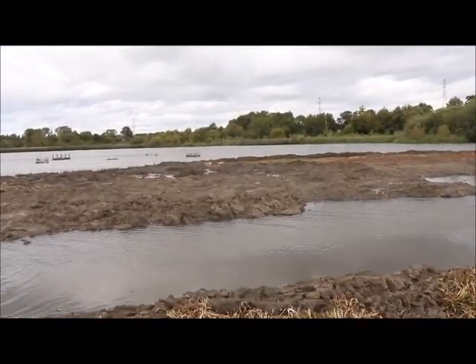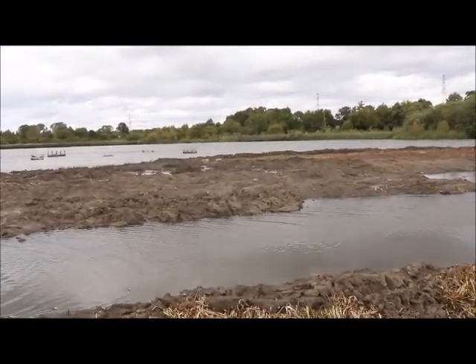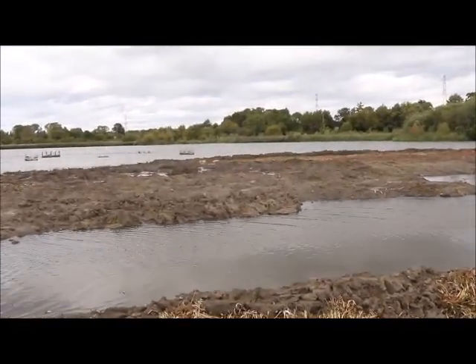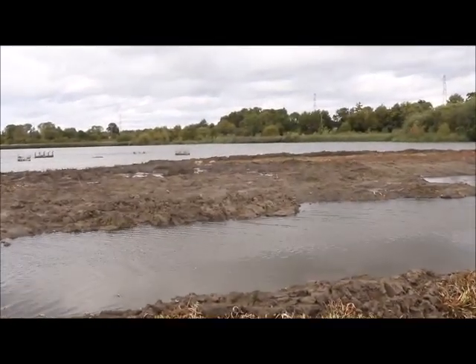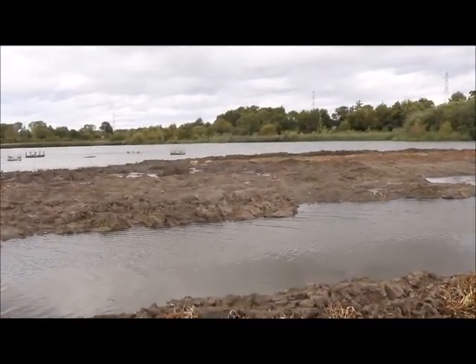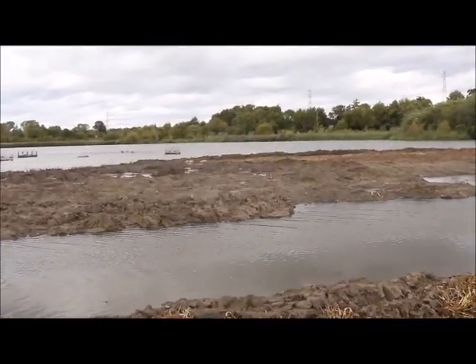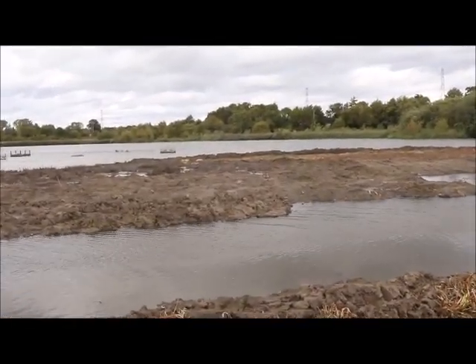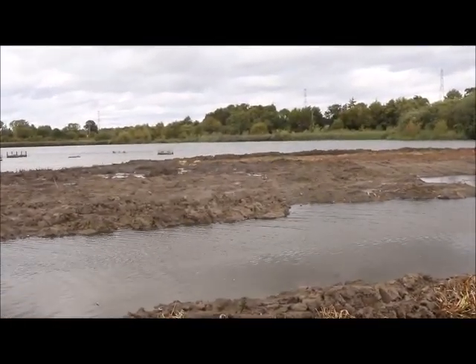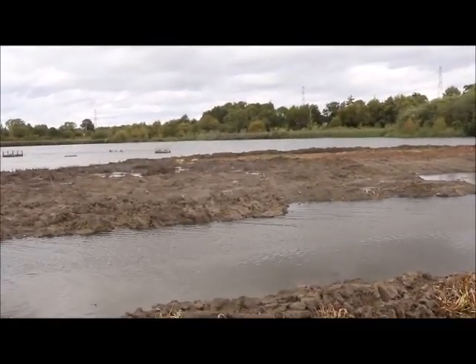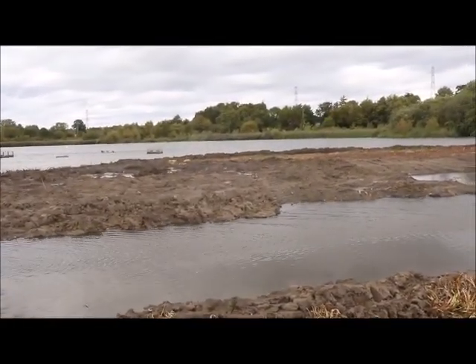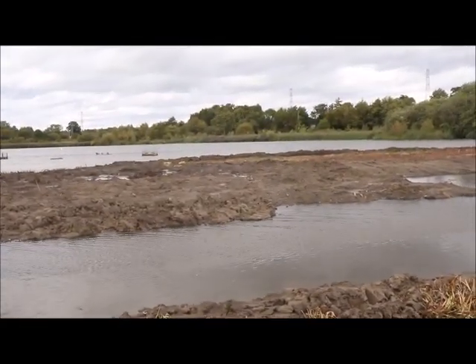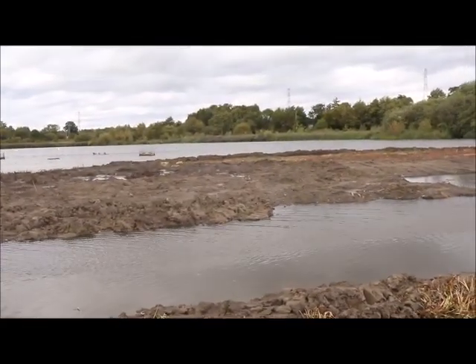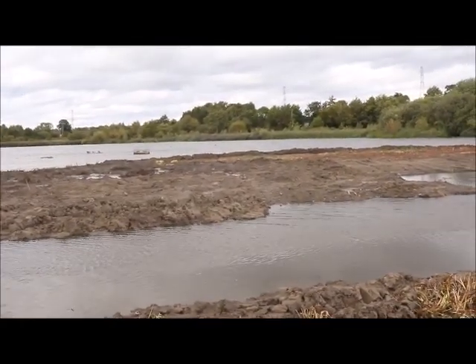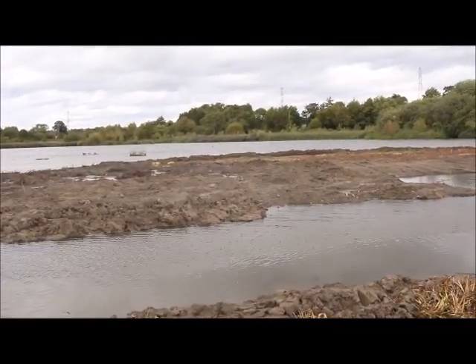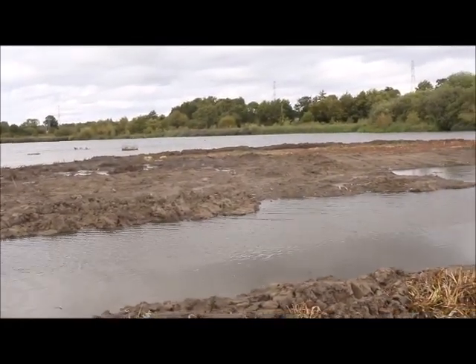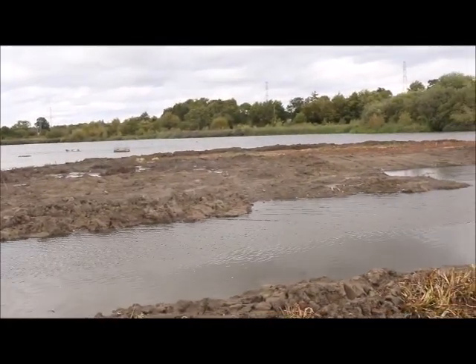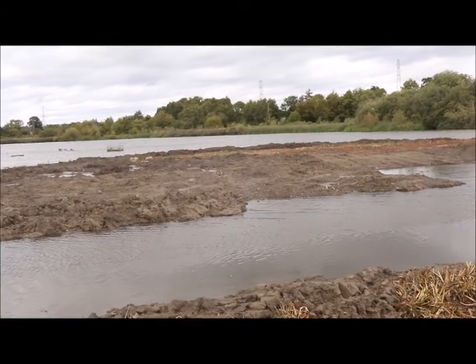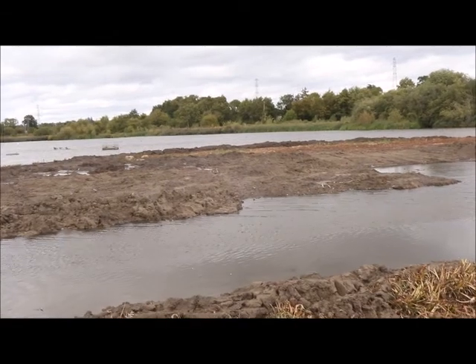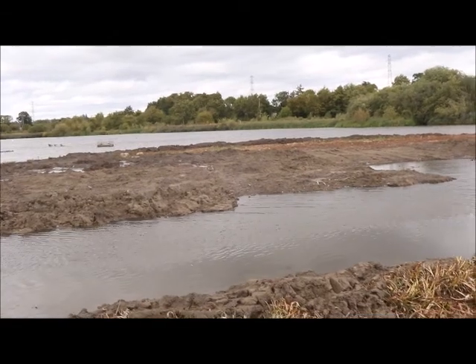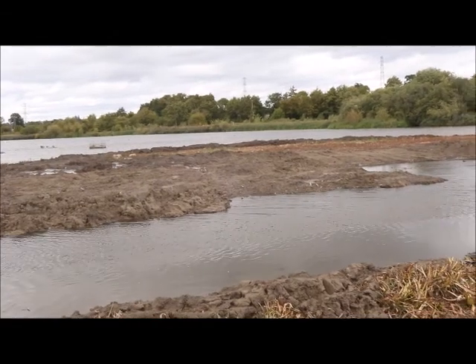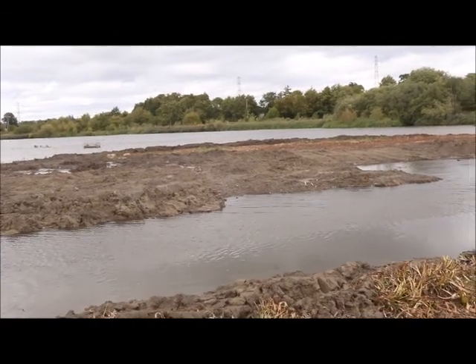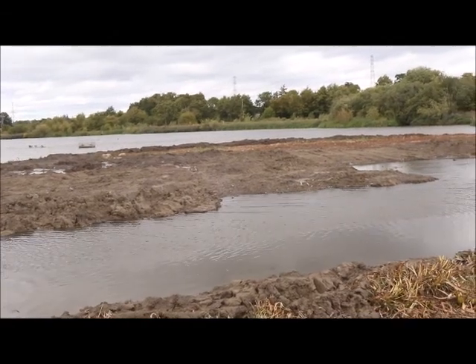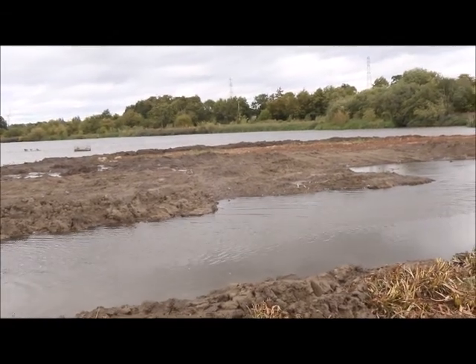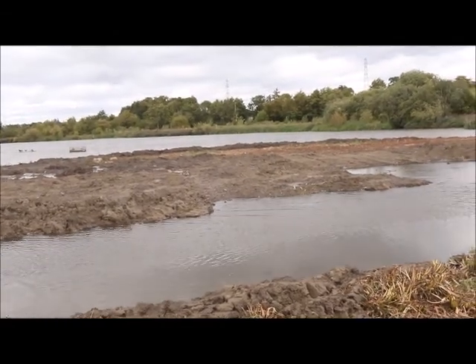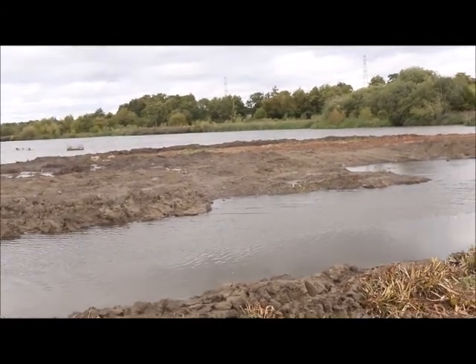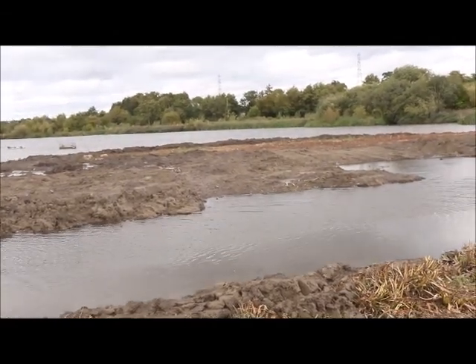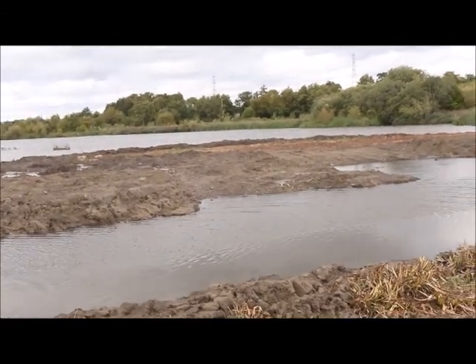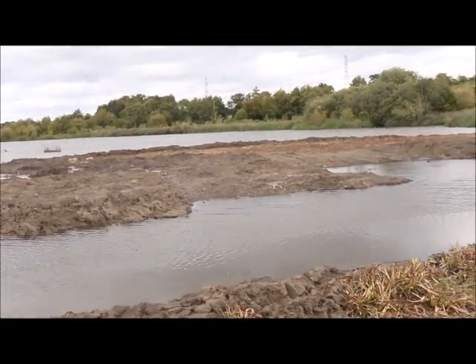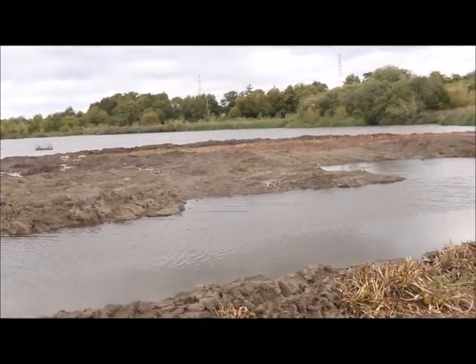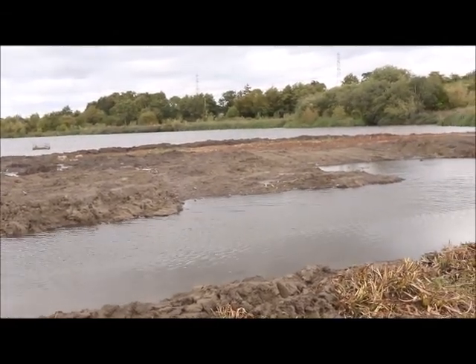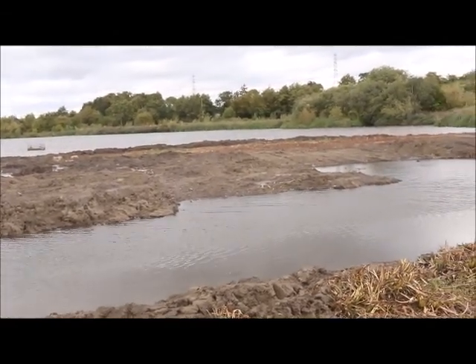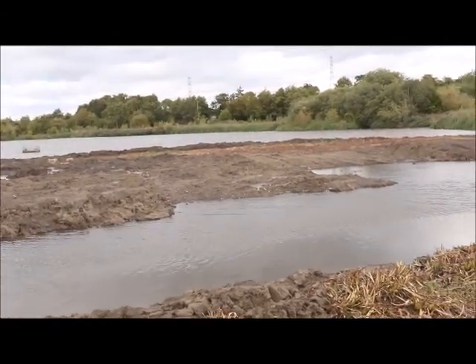We are also reprofiling the islands by adding more bays and spits to create more edge habitat for feeding and sheltering birds.